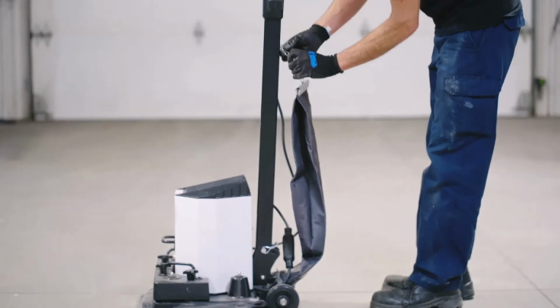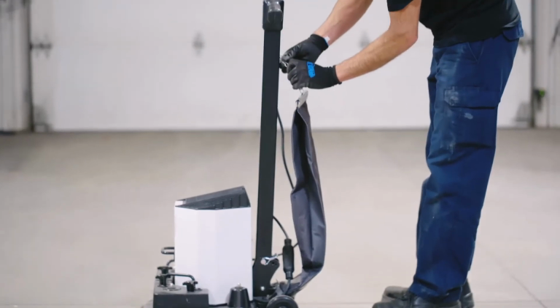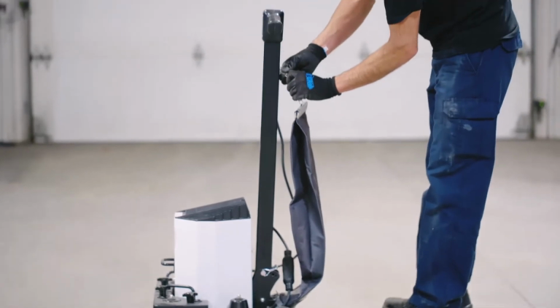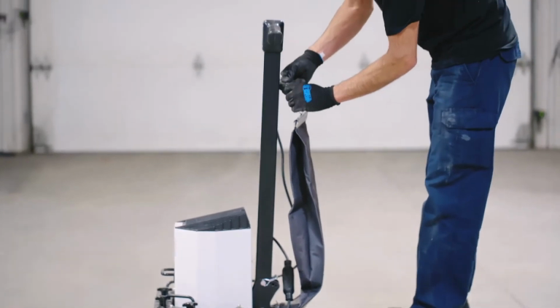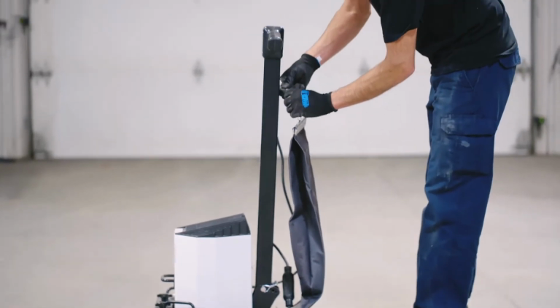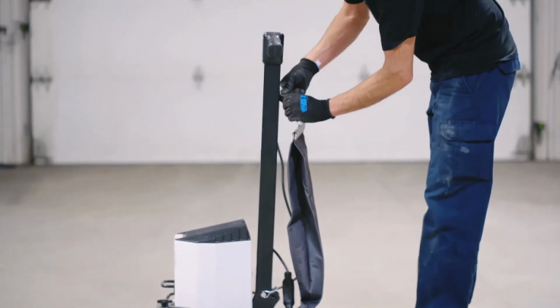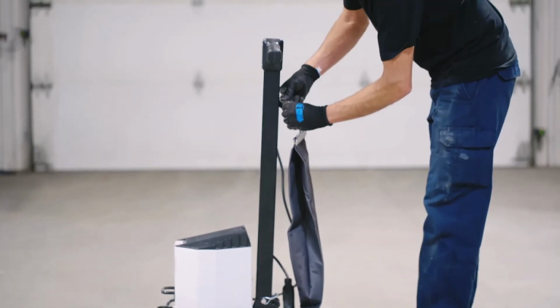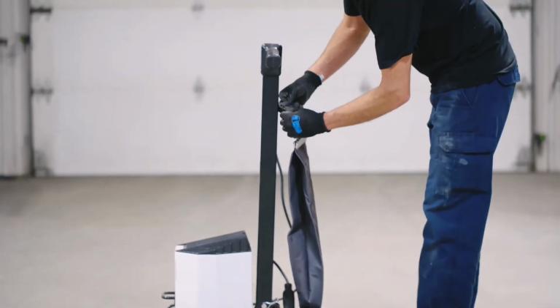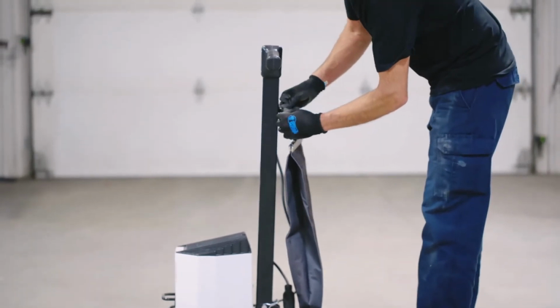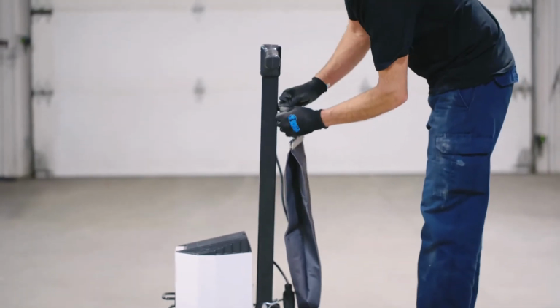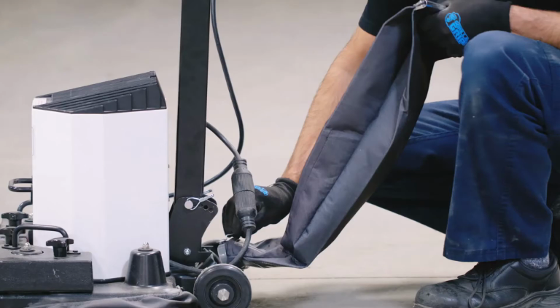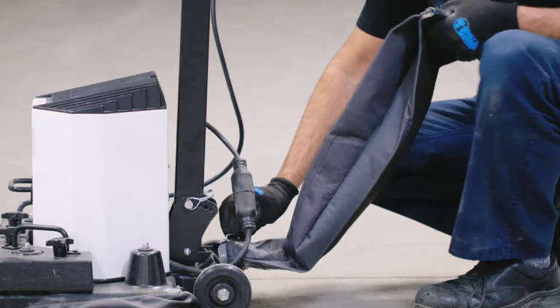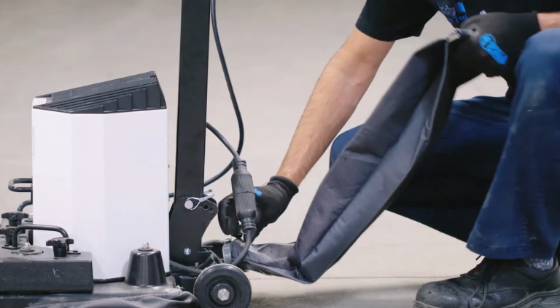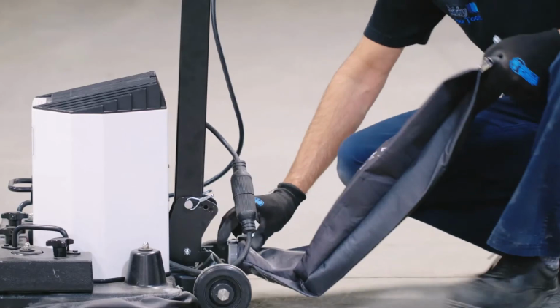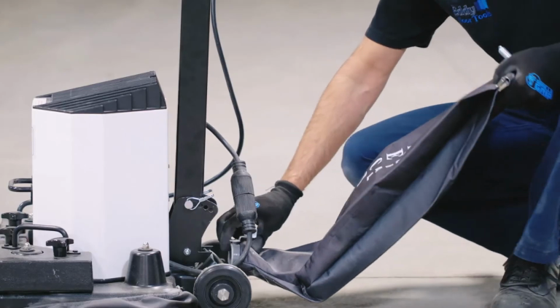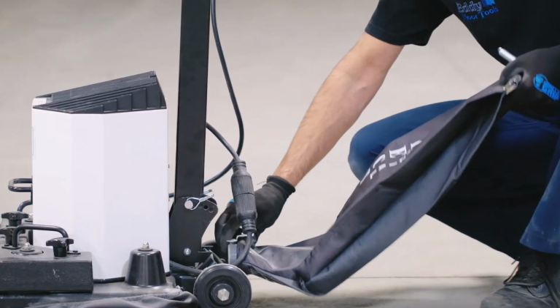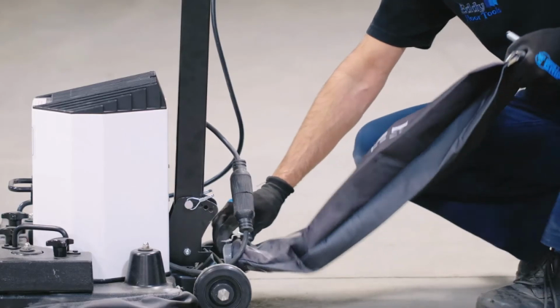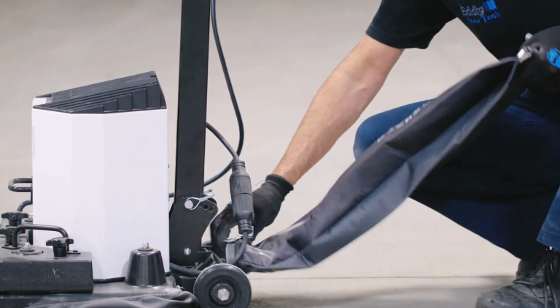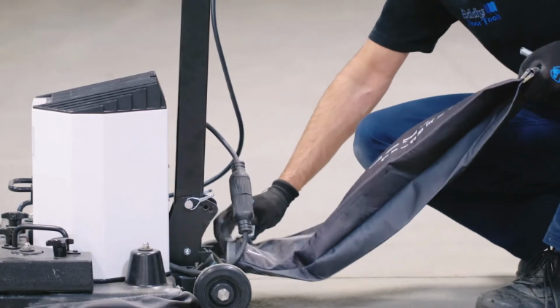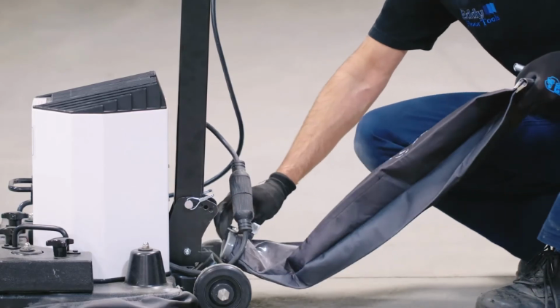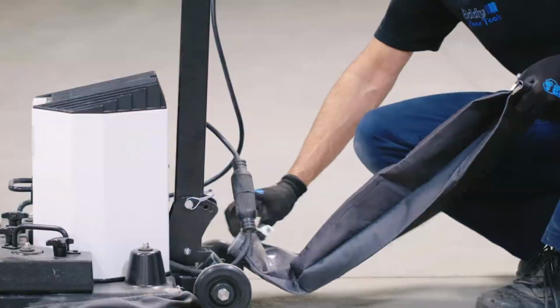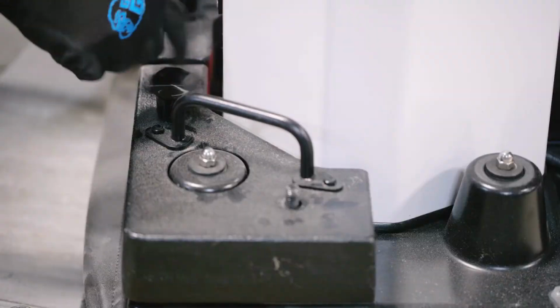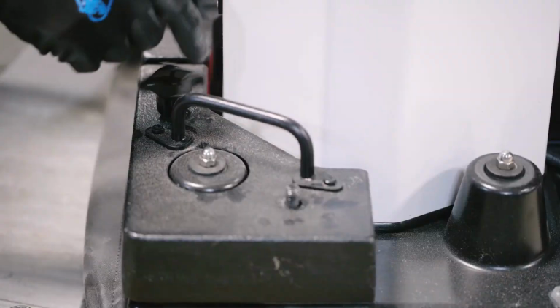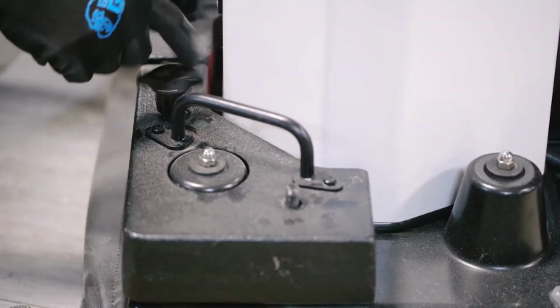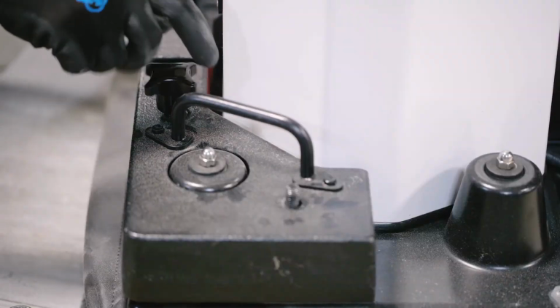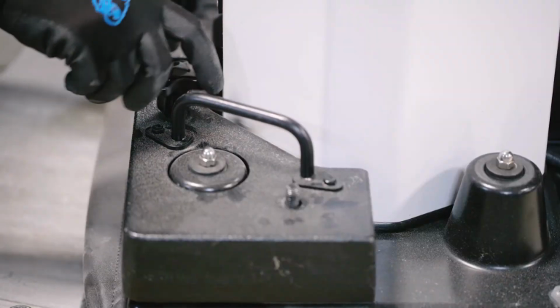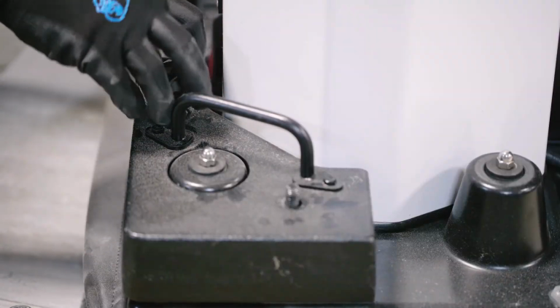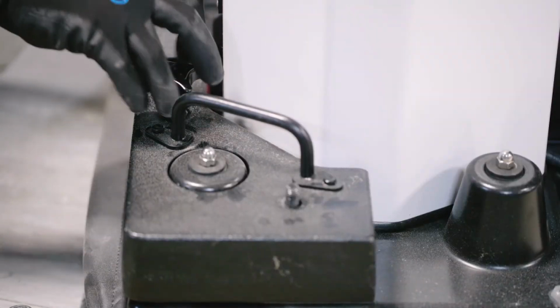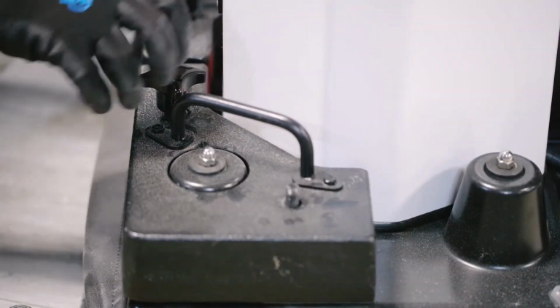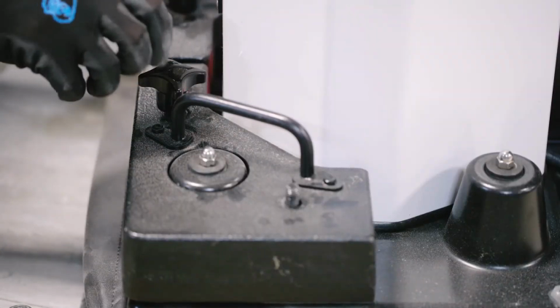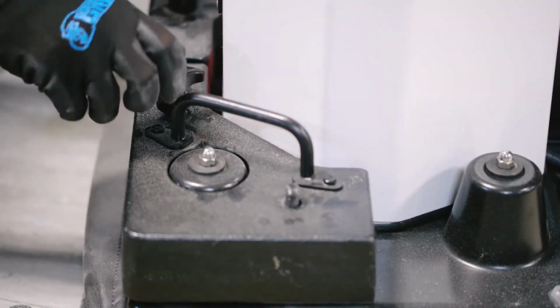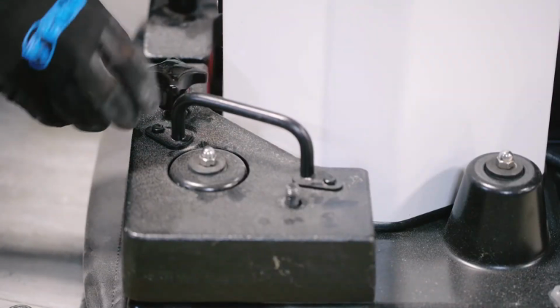Its bag is removable, reusable and fireproof. The removable cast iron weights allow for easy transportation.